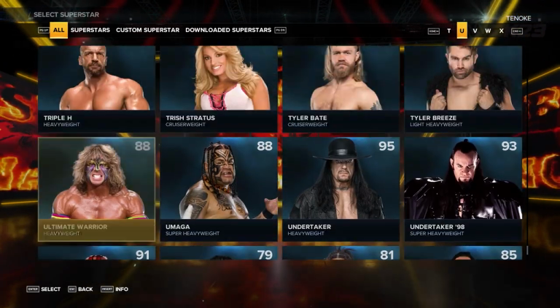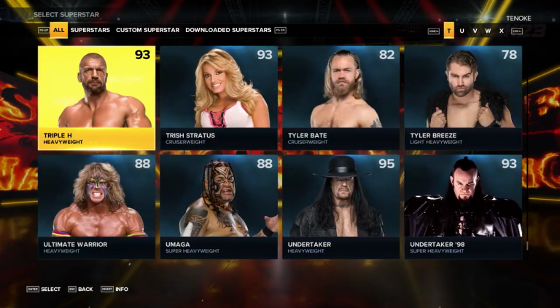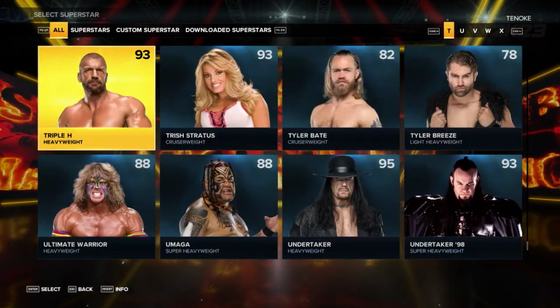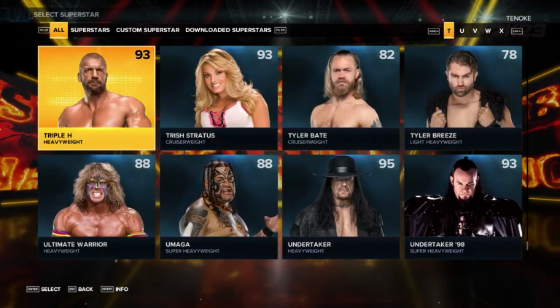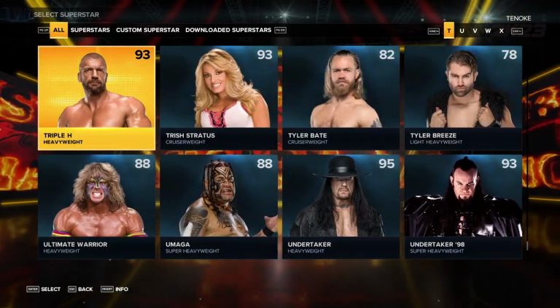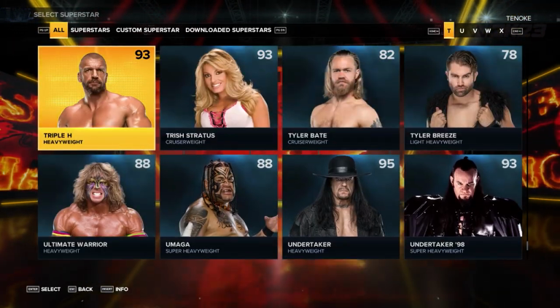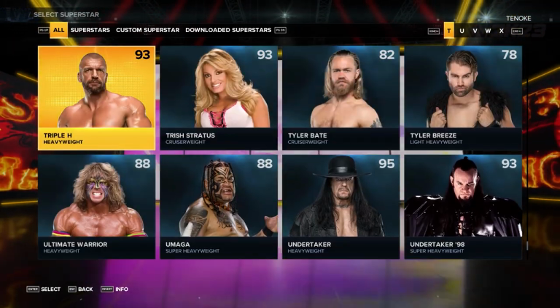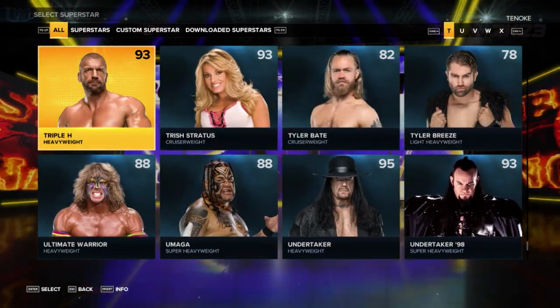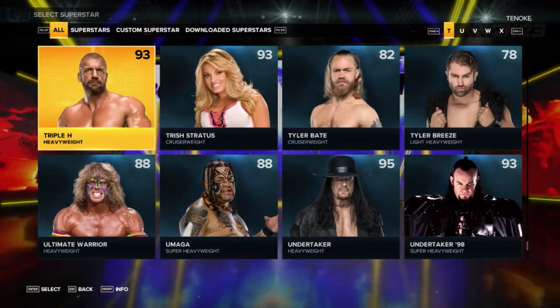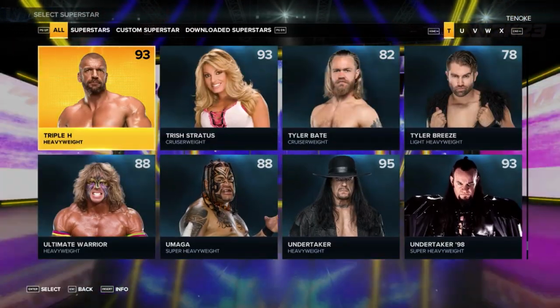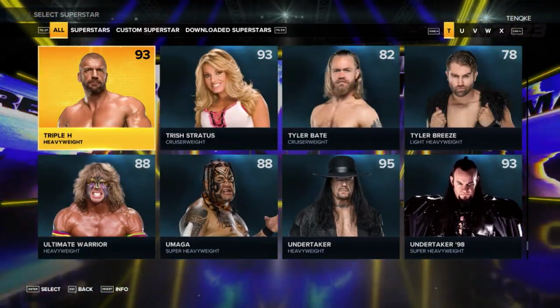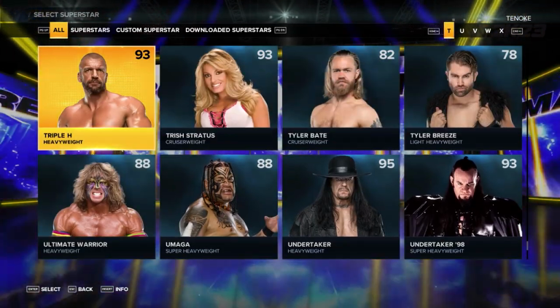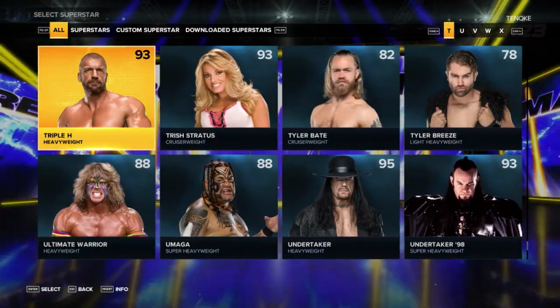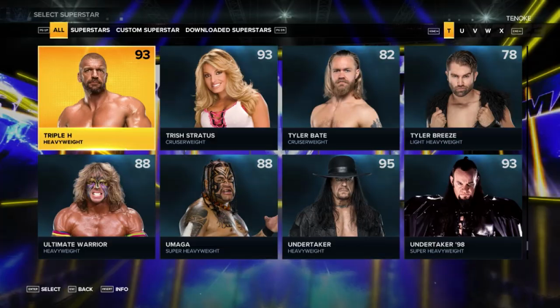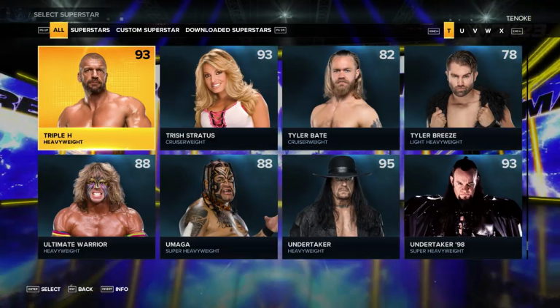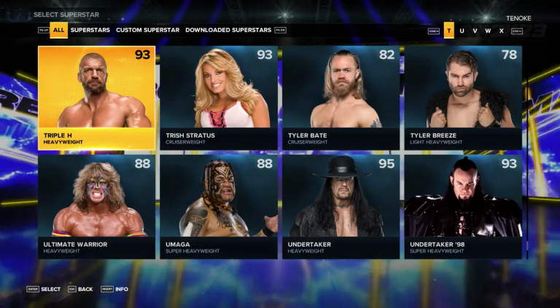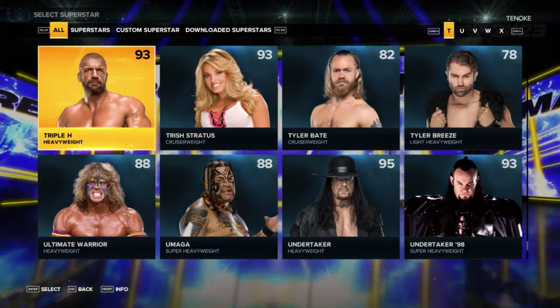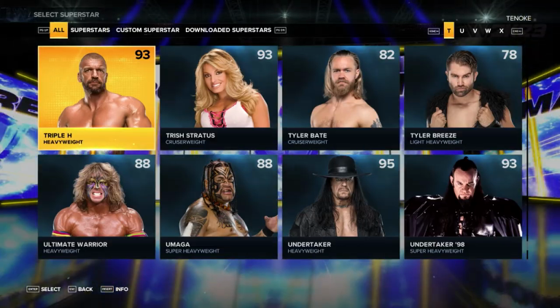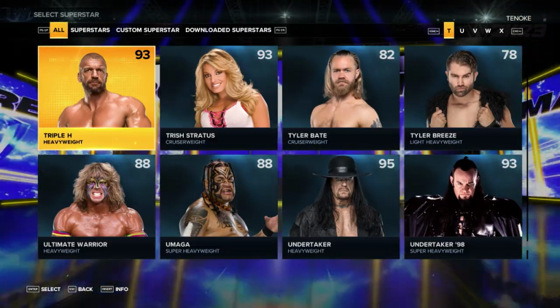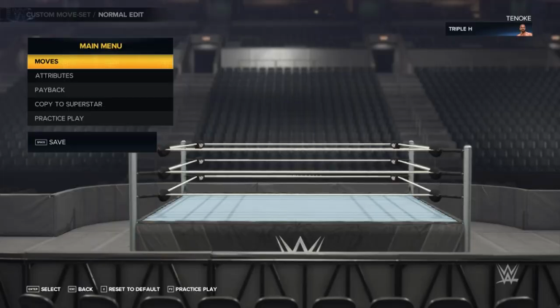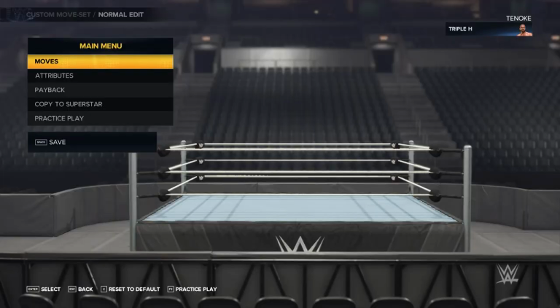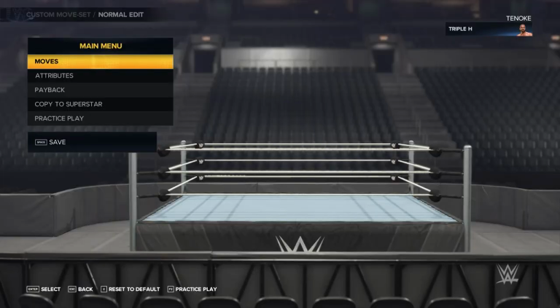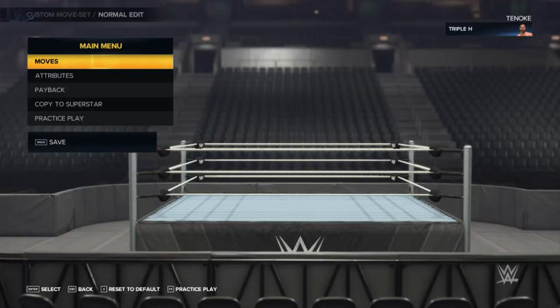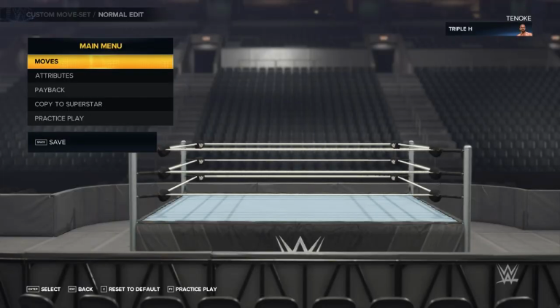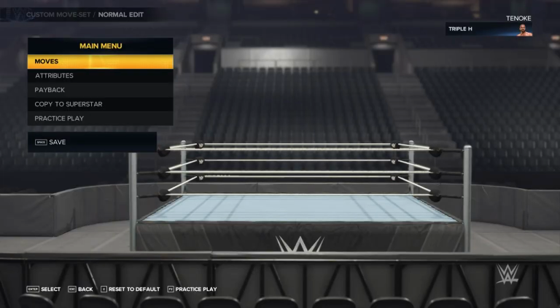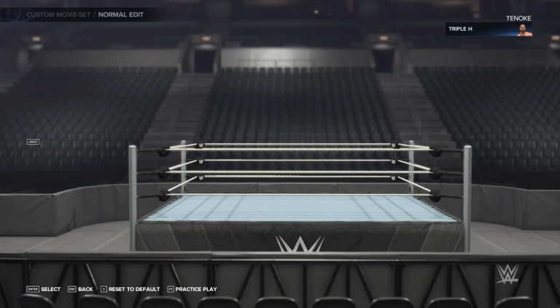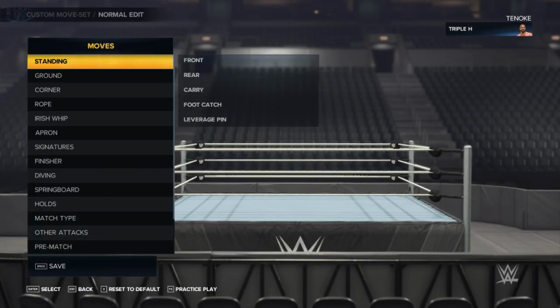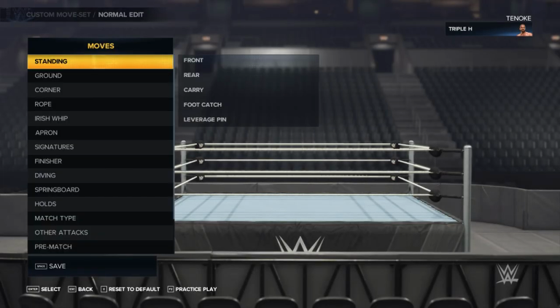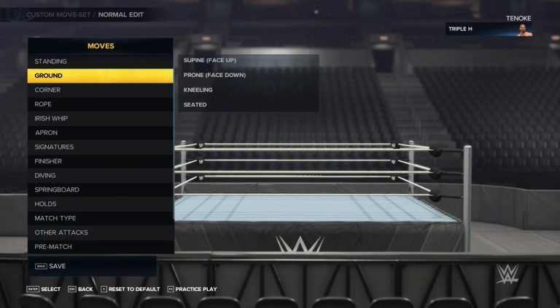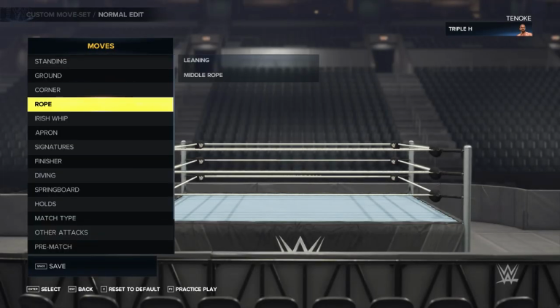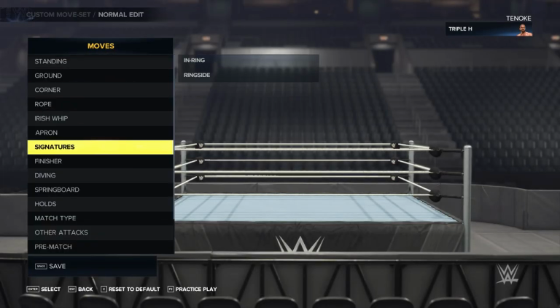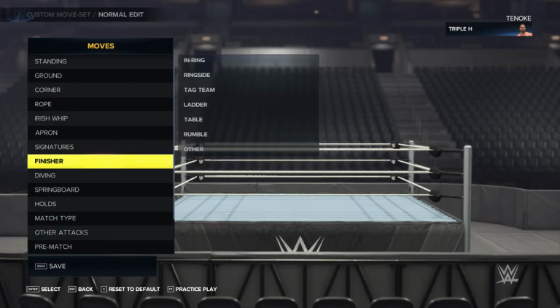In this case, we'll change Triple H's moveset. Go to Moves and scroll down to Finisher.